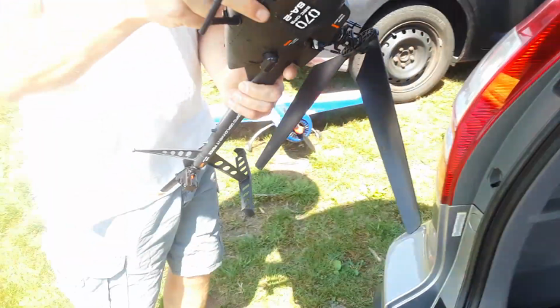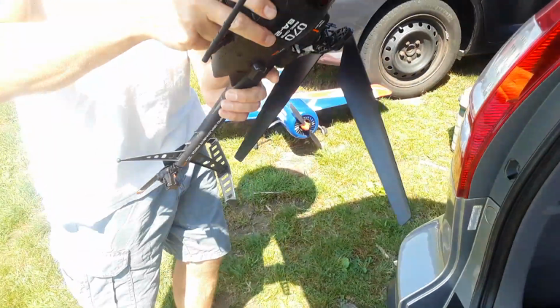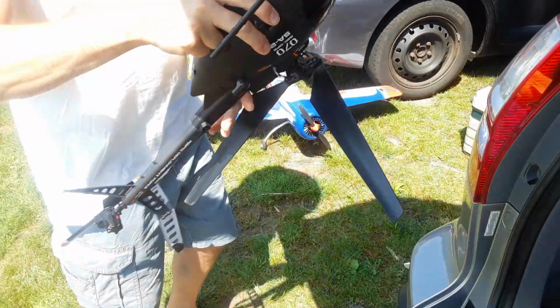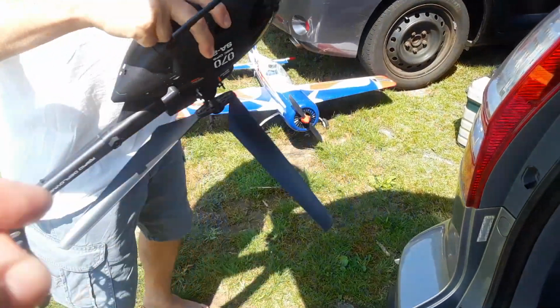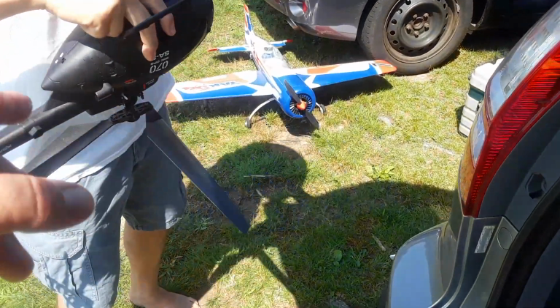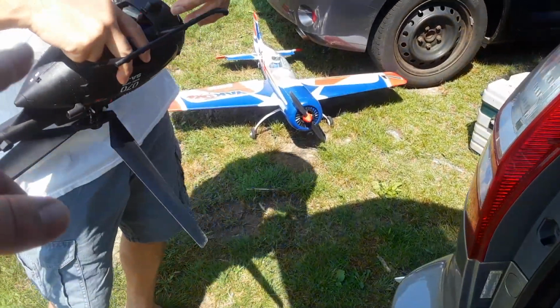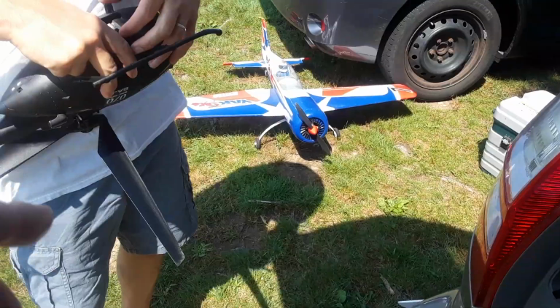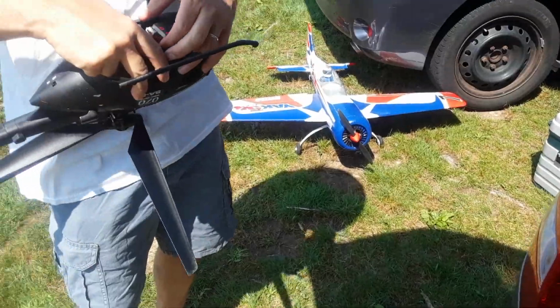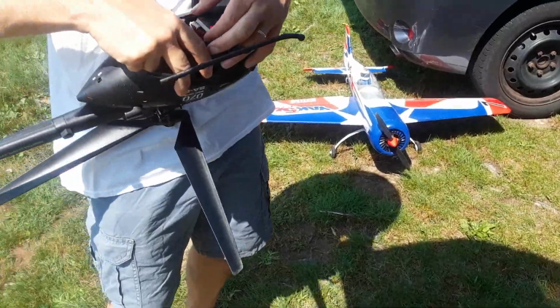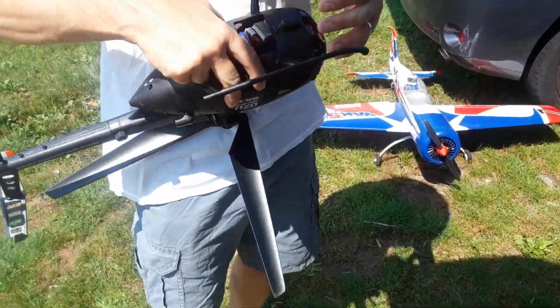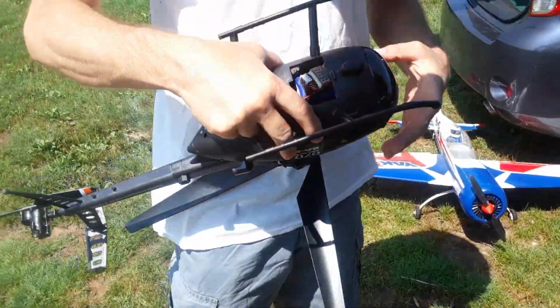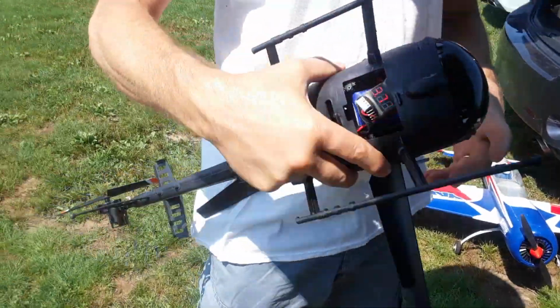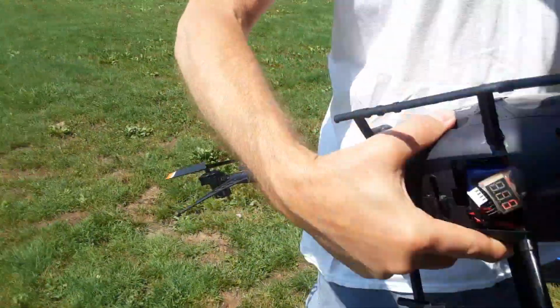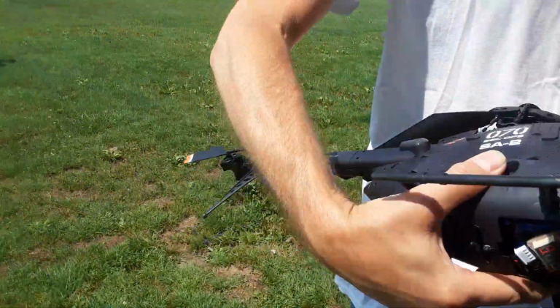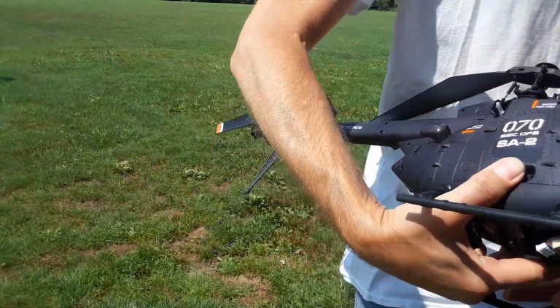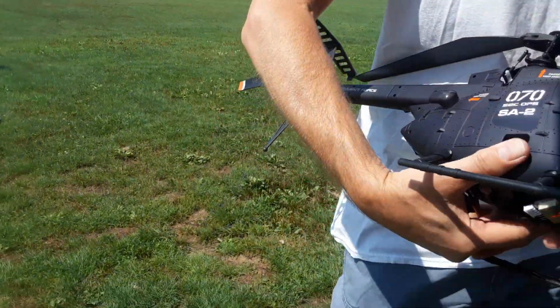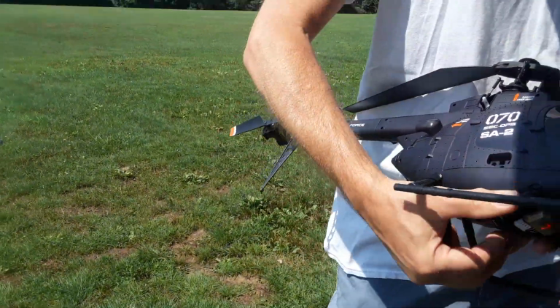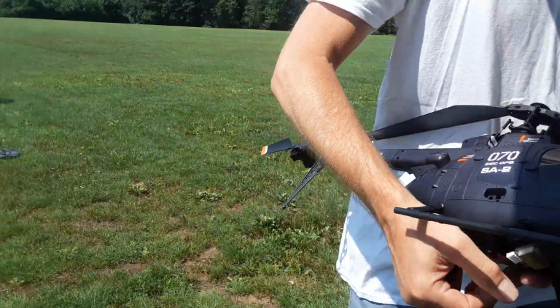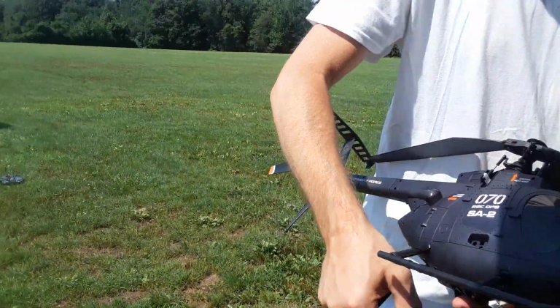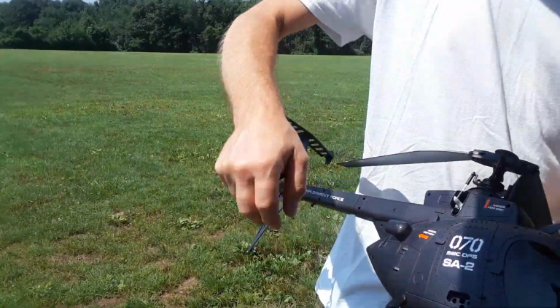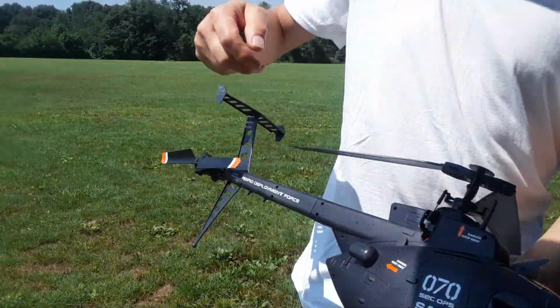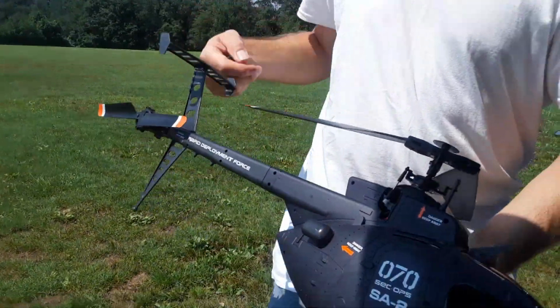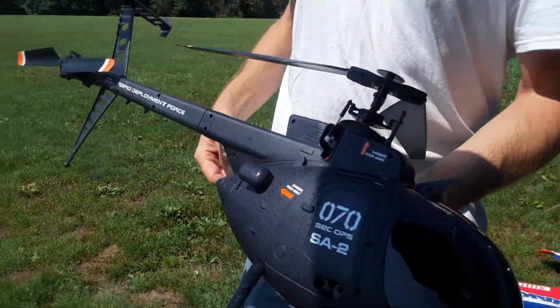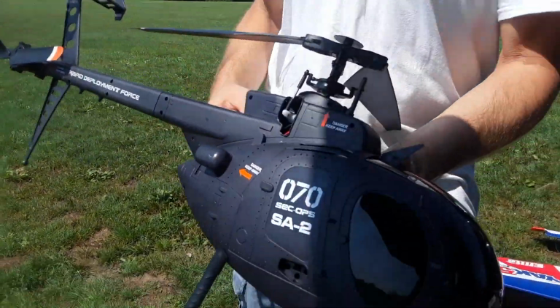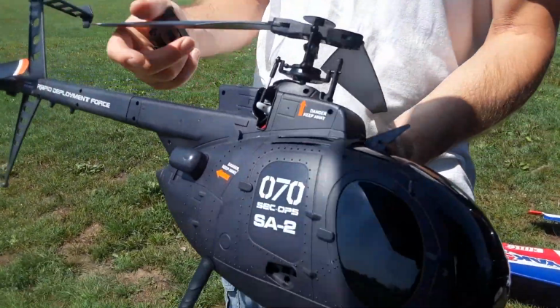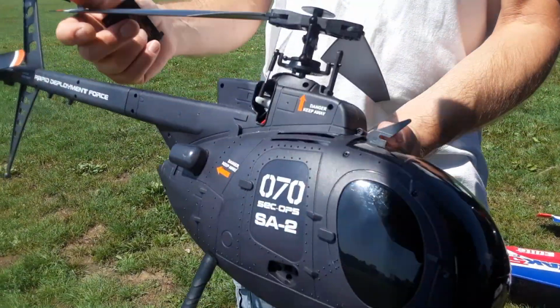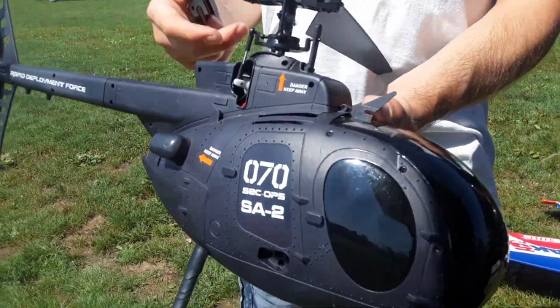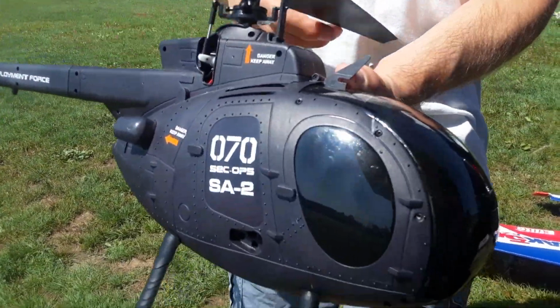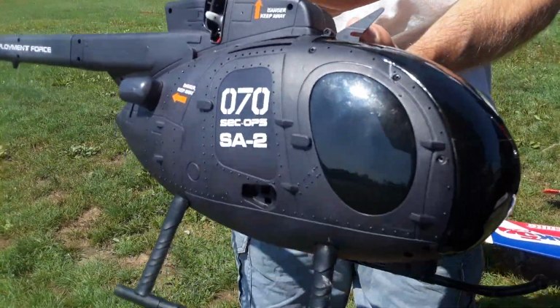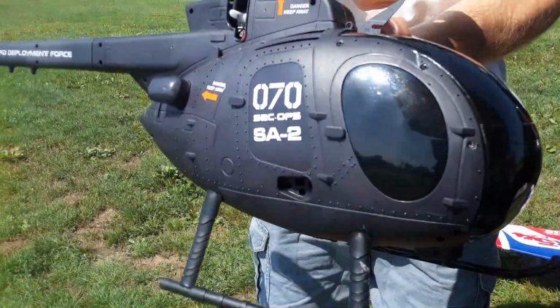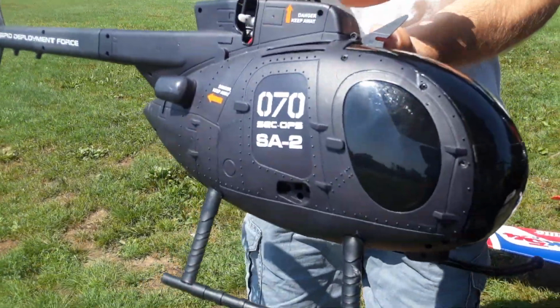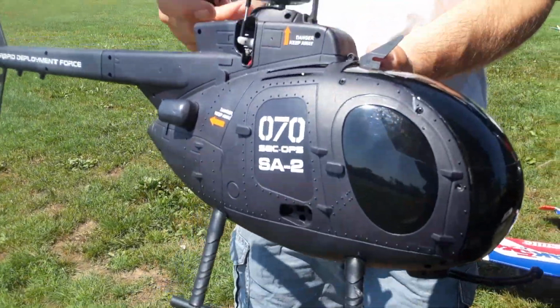Nice — hold the right side for a second. Yeah, it's got nice detail.